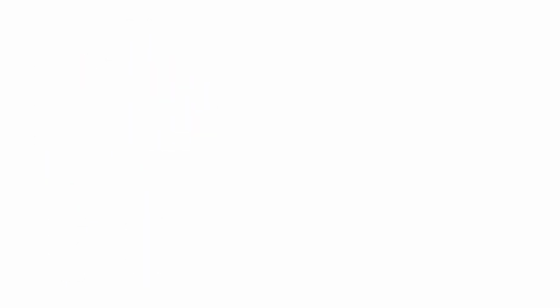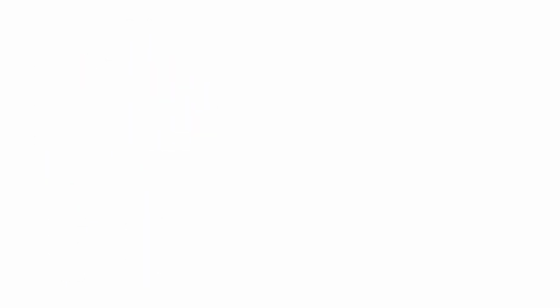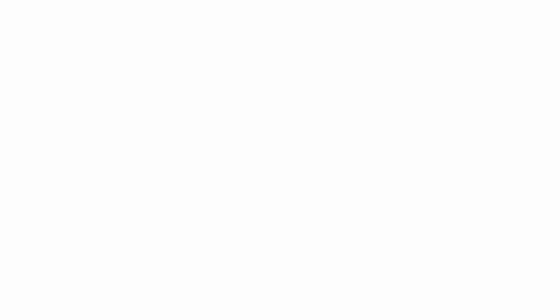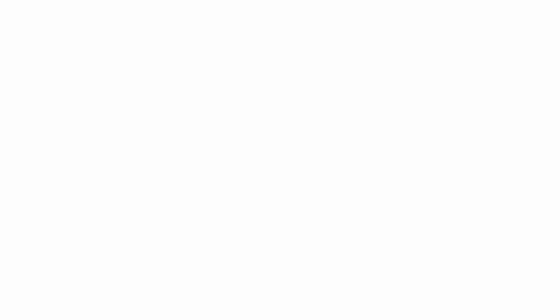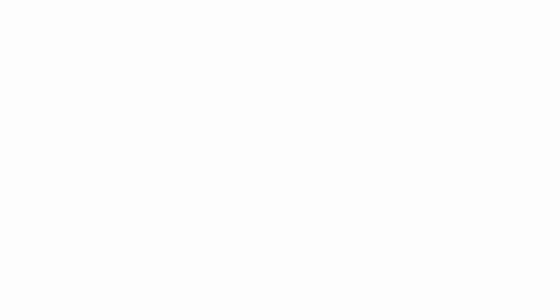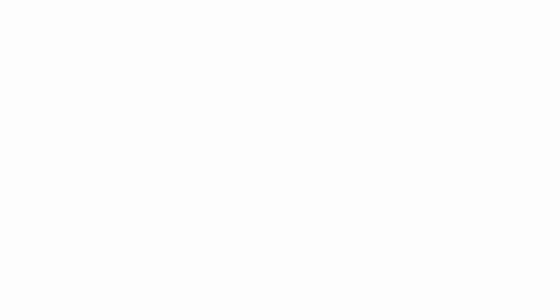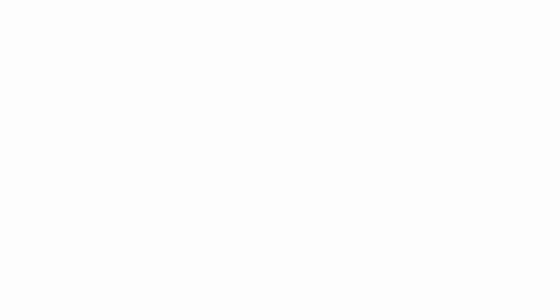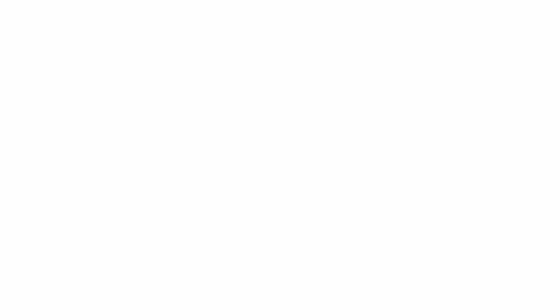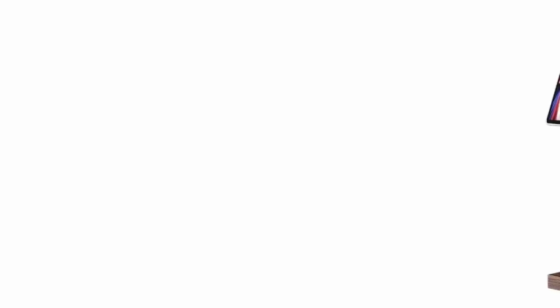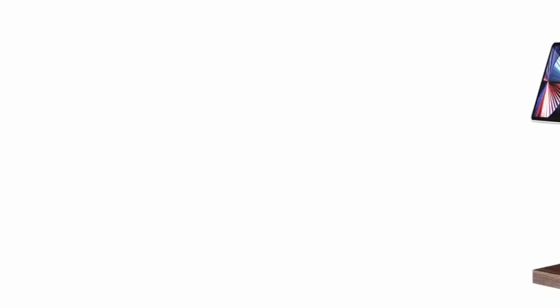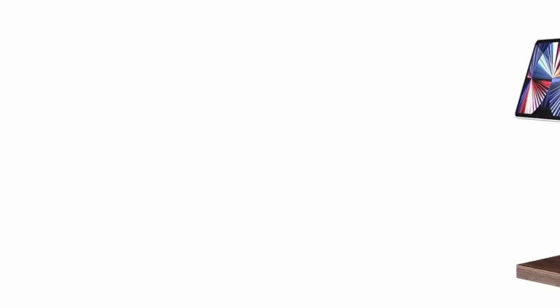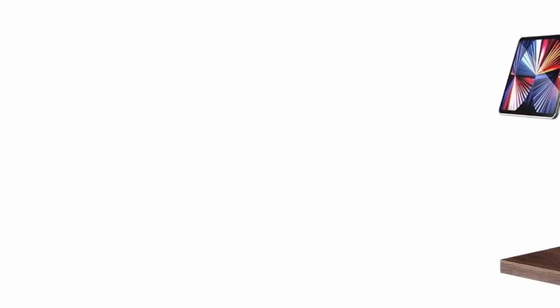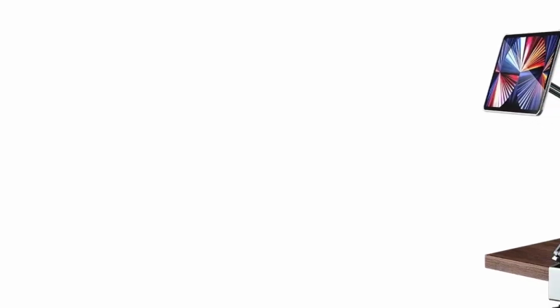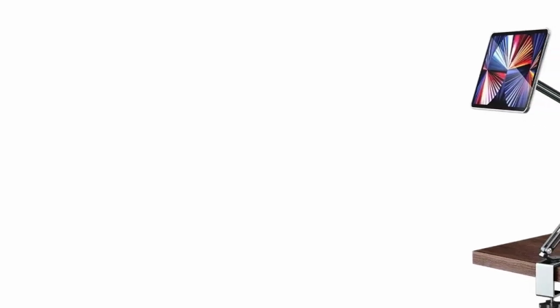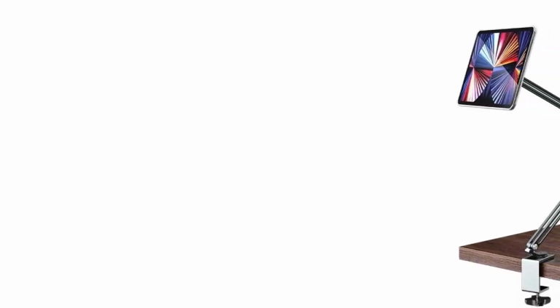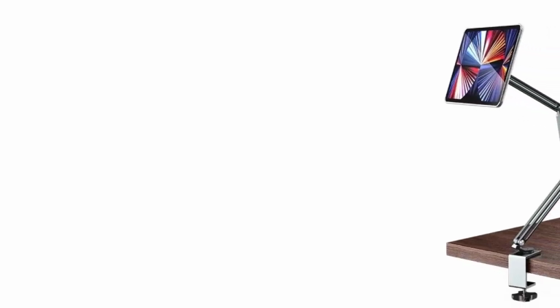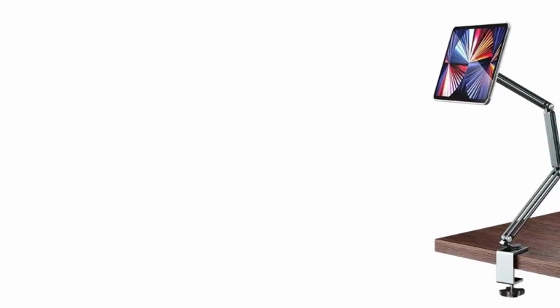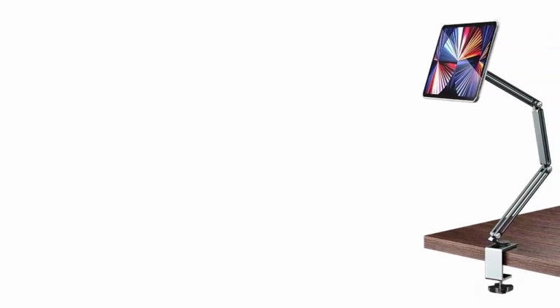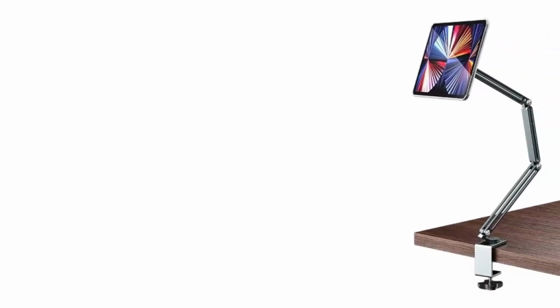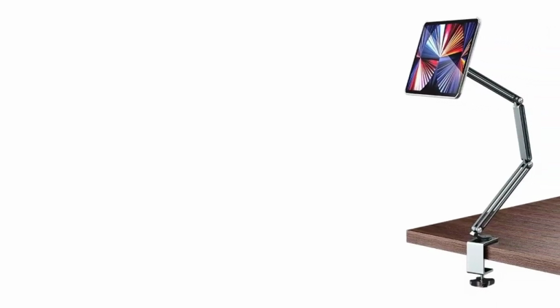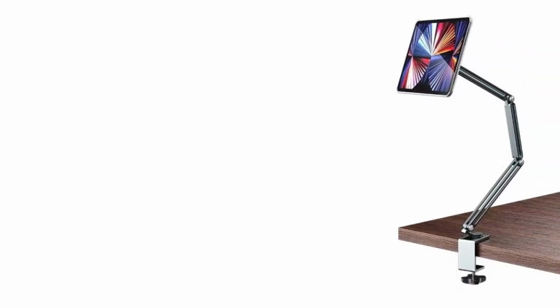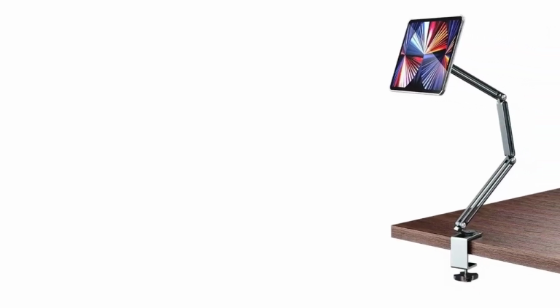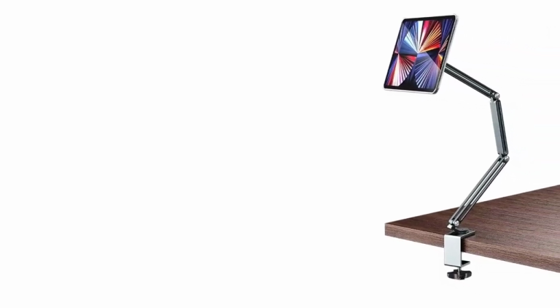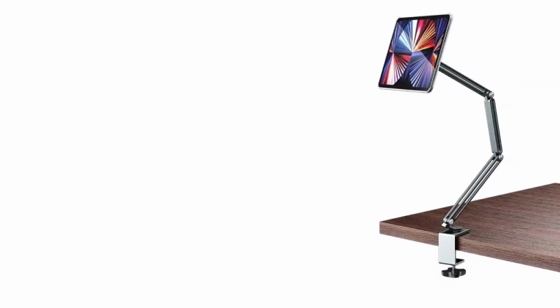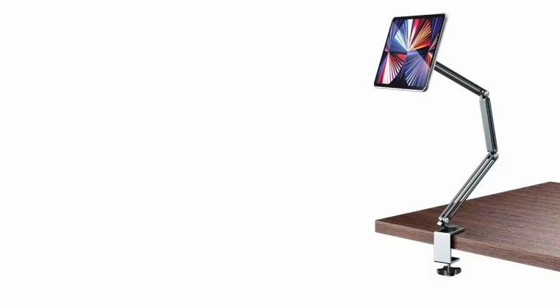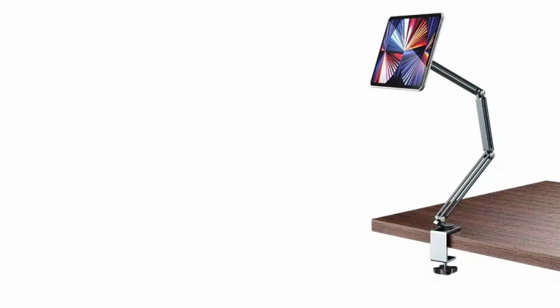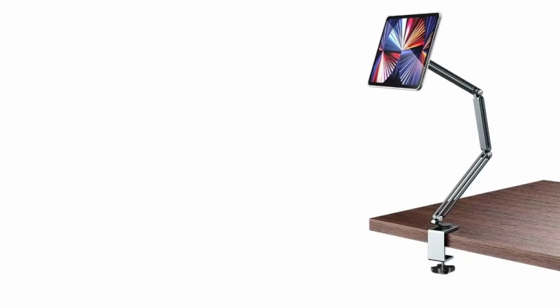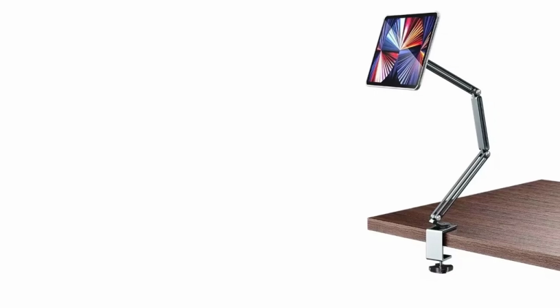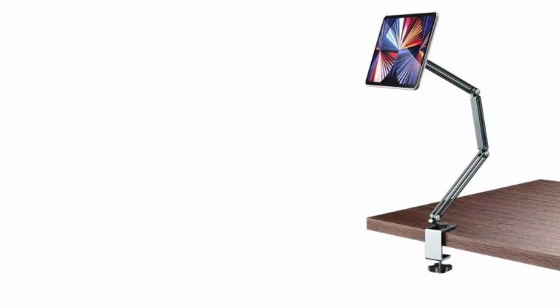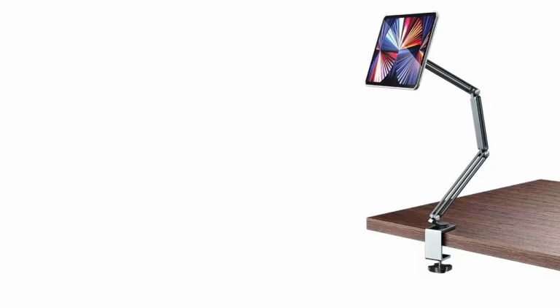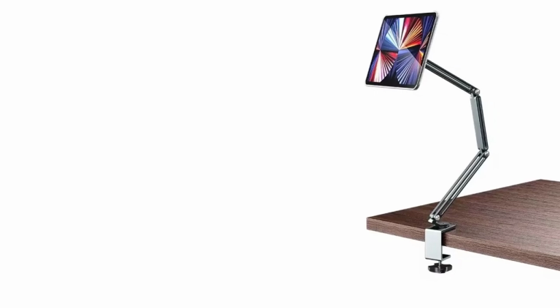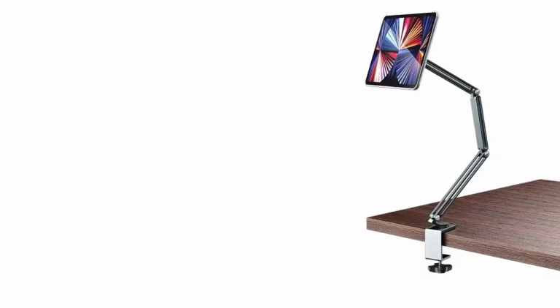Whether you're working, studying, or relaxing, this phone holder is the perfect companion for a clutter-free and convenient experience.